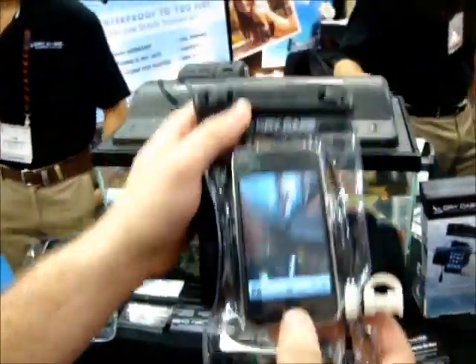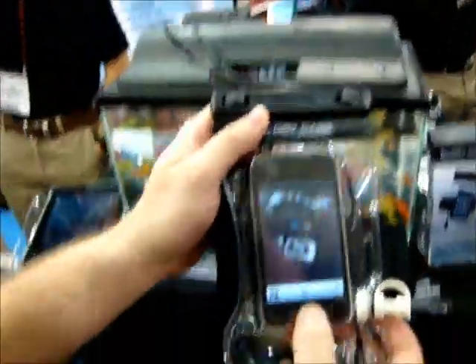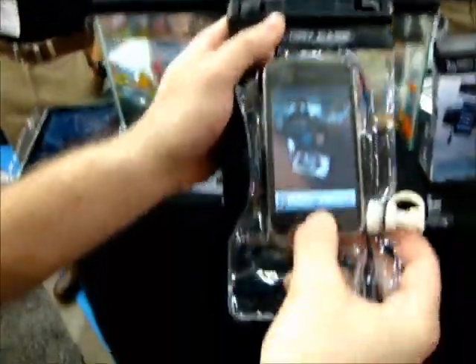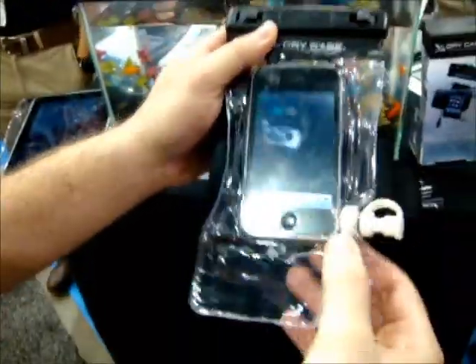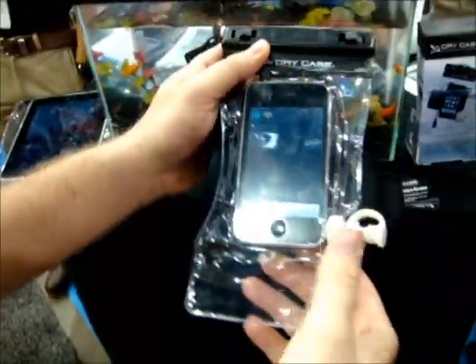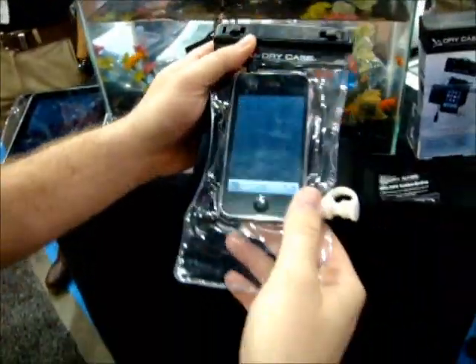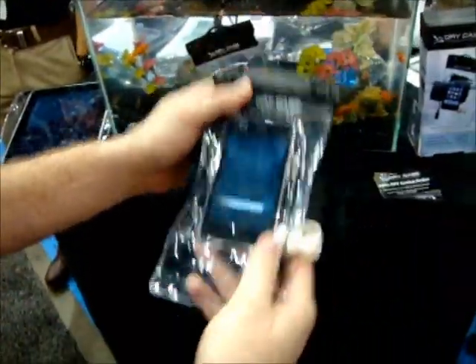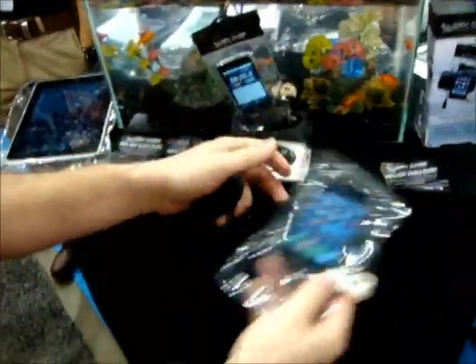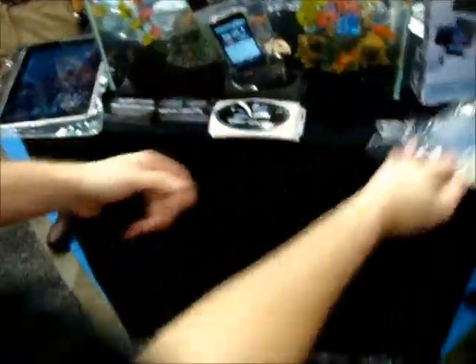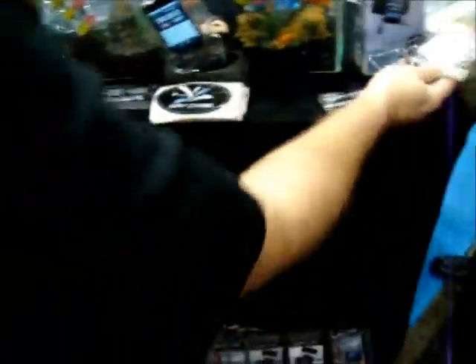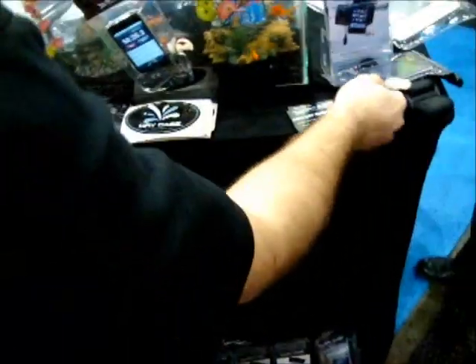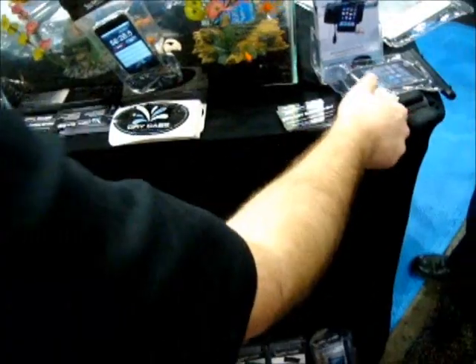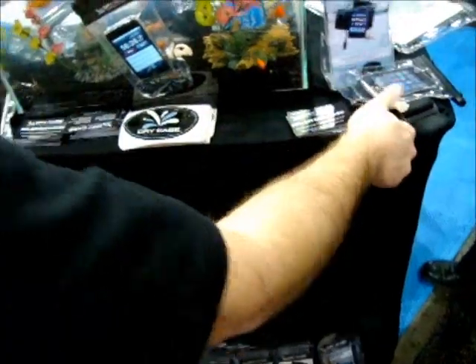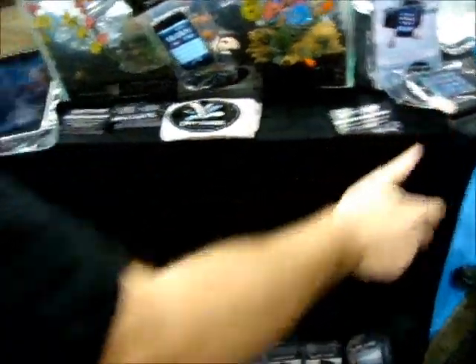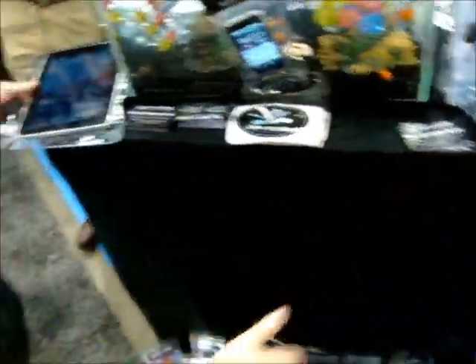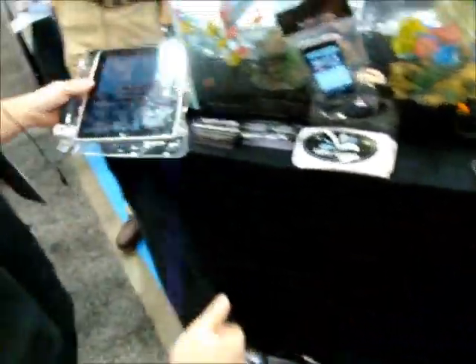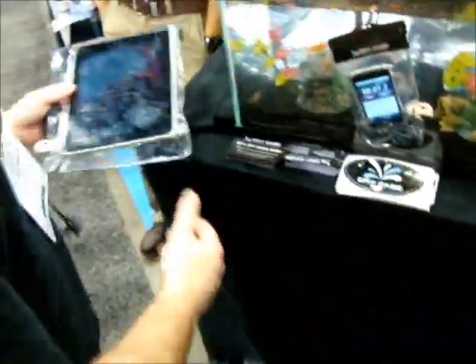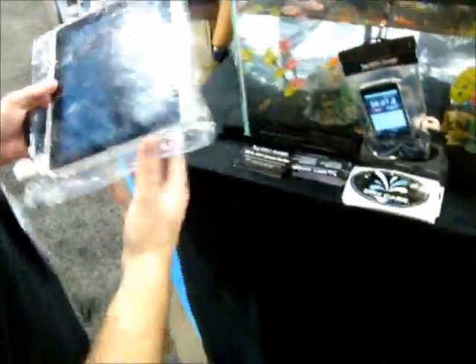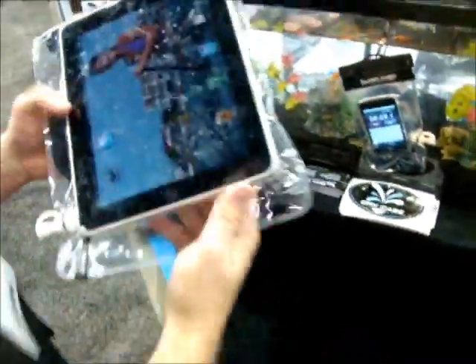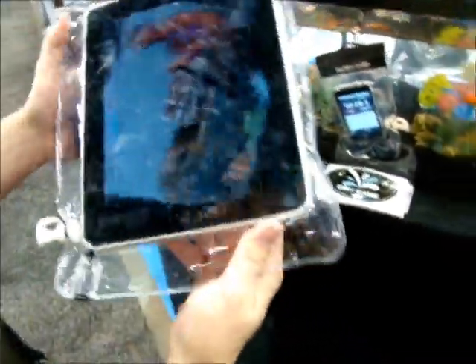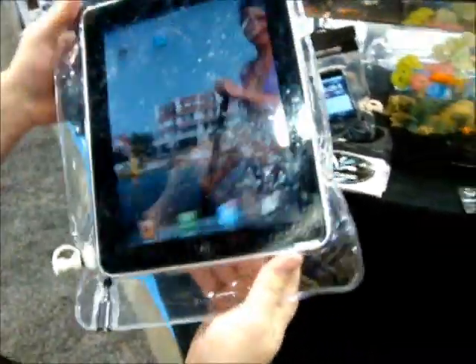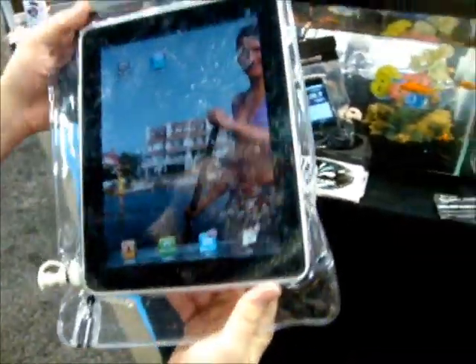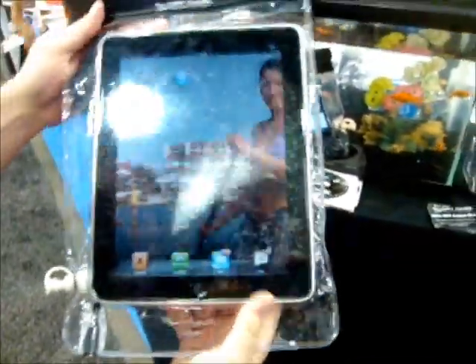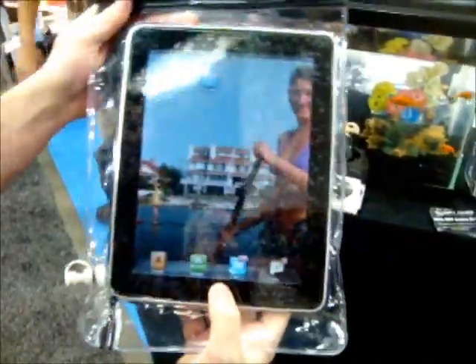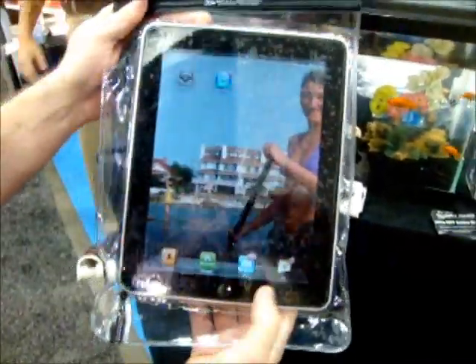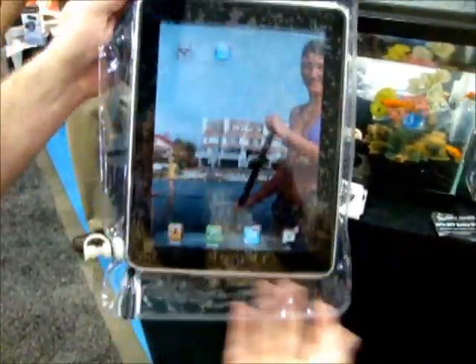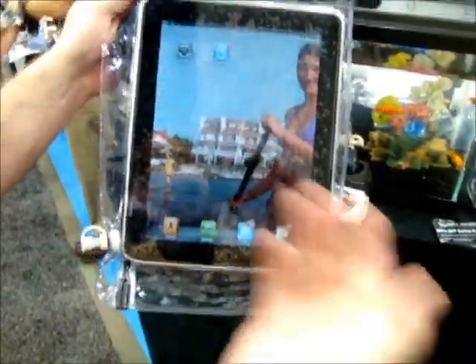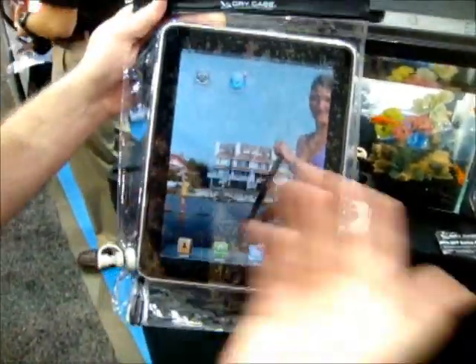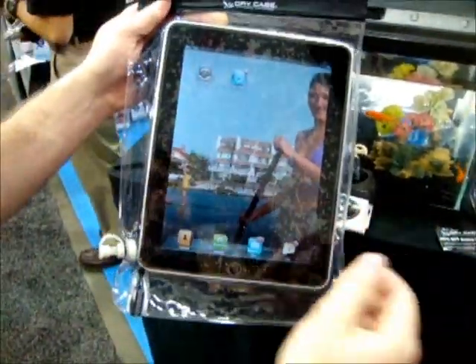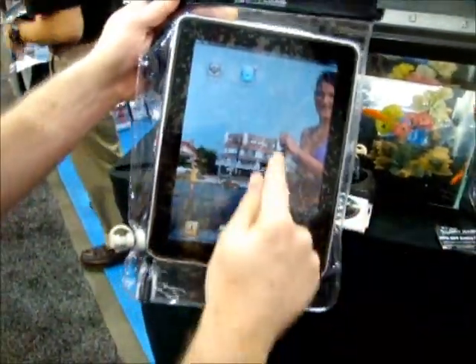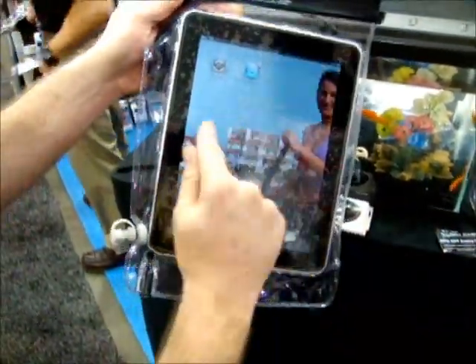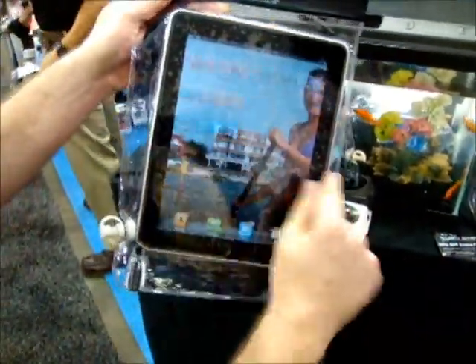We also have it in a larger size for iPads, Kindles, any tablet, or anything else you want to fit in here.